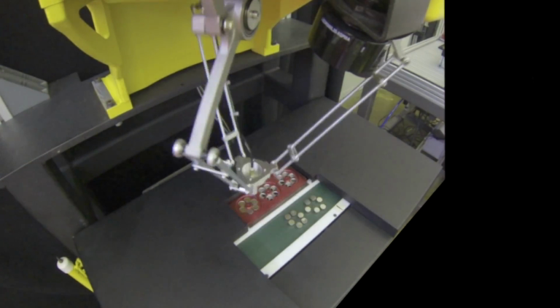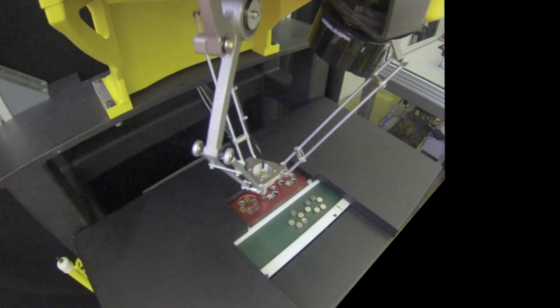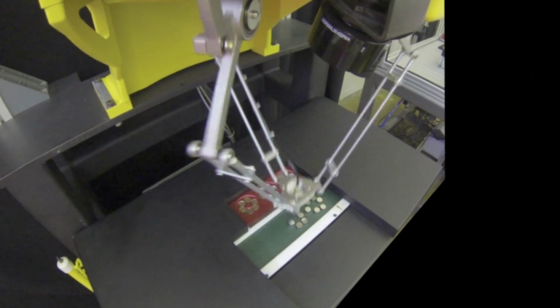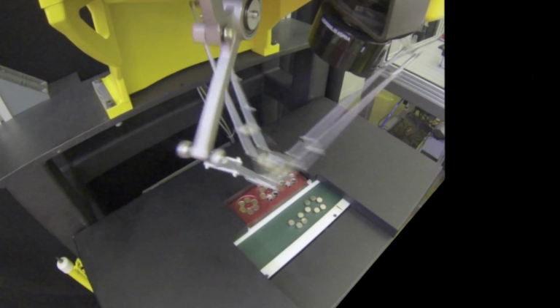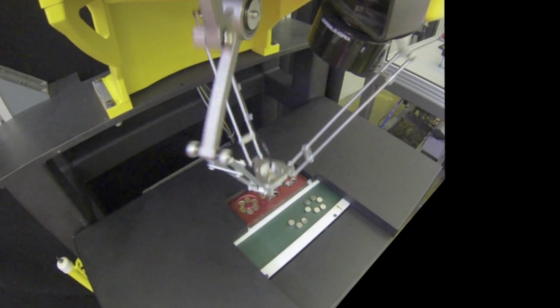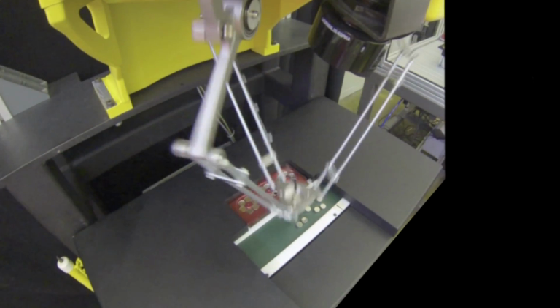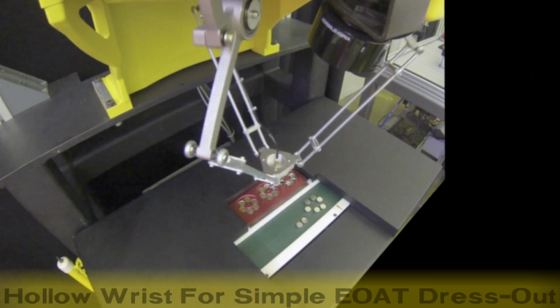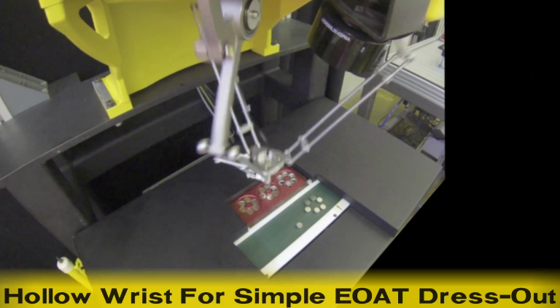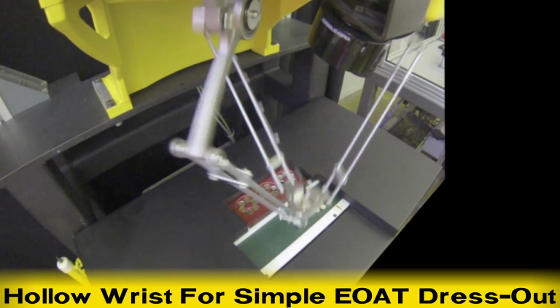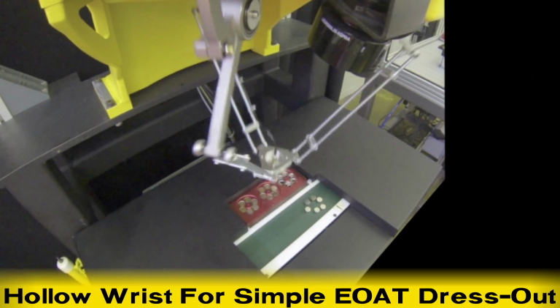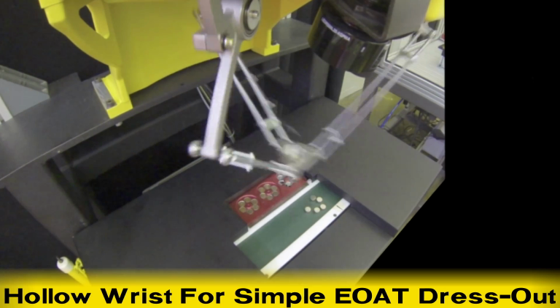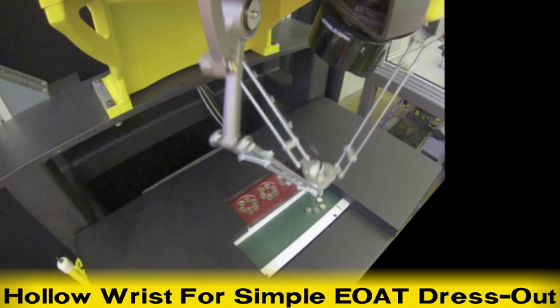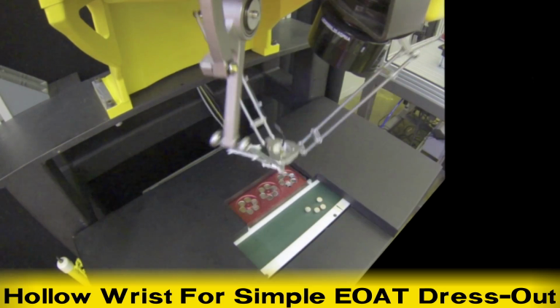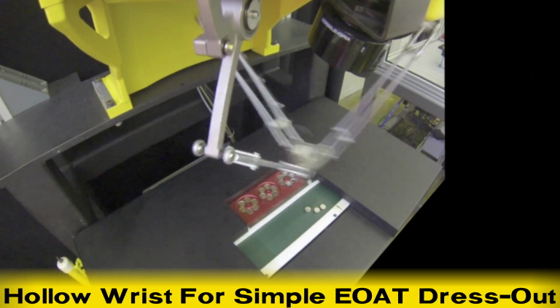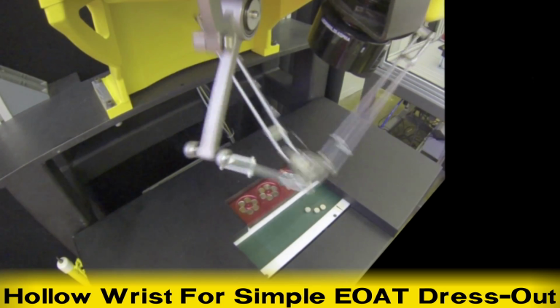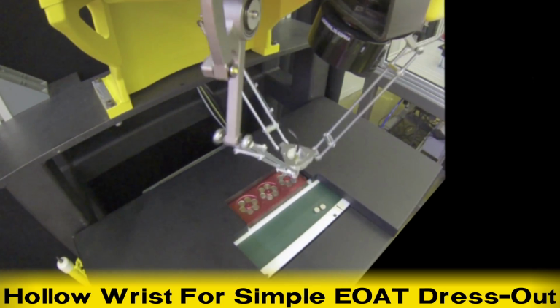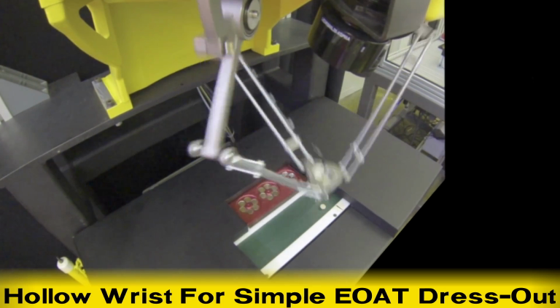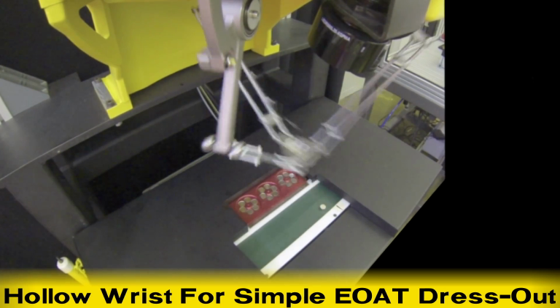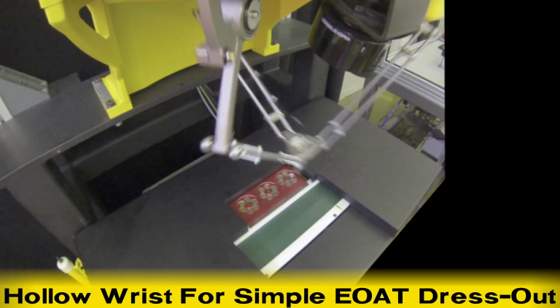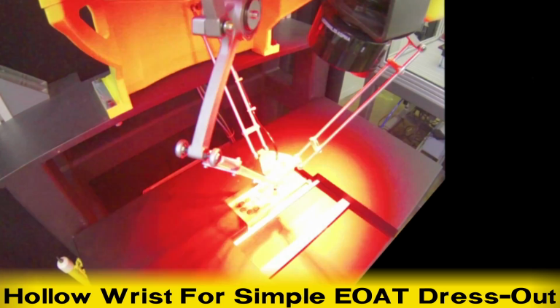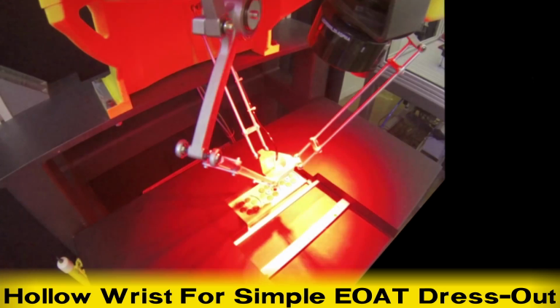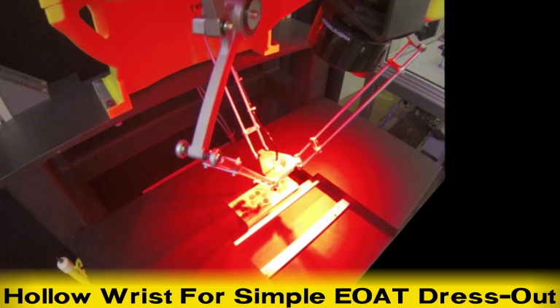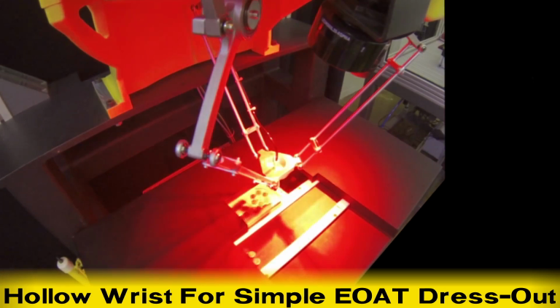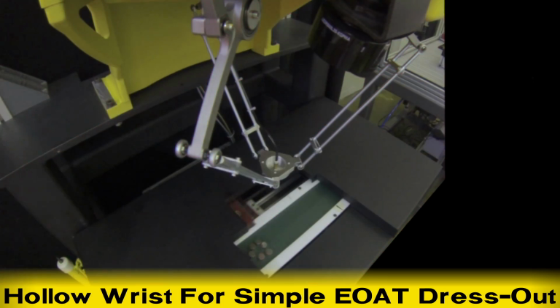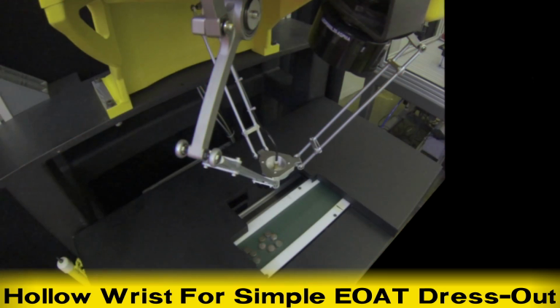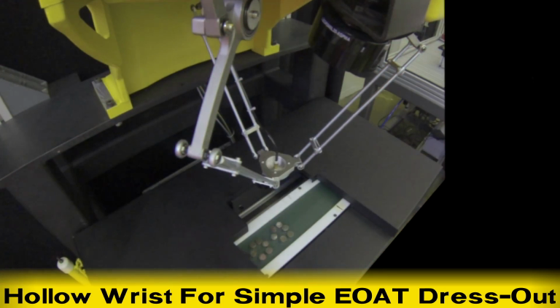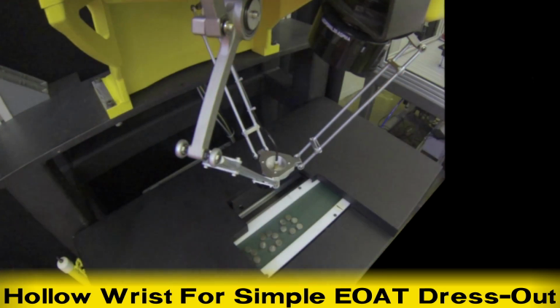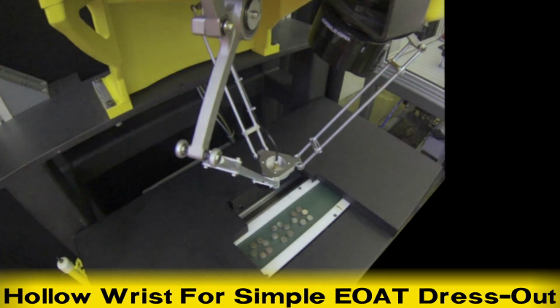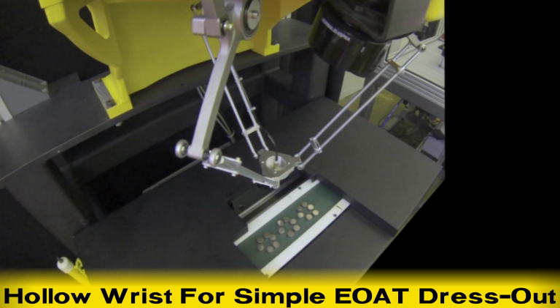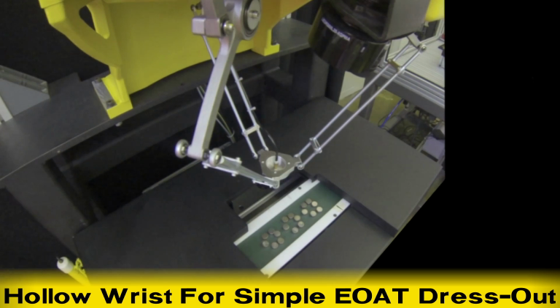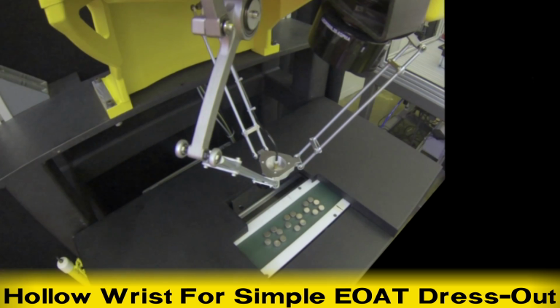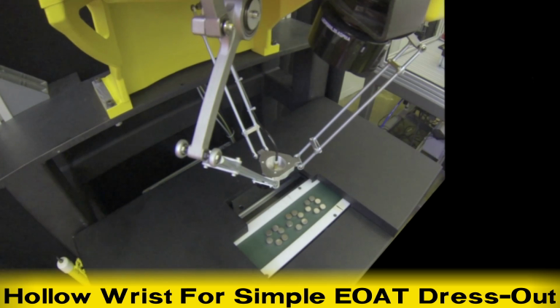Its new wrist offers a hollow design for simplification of end-of-arm tool dress-out.